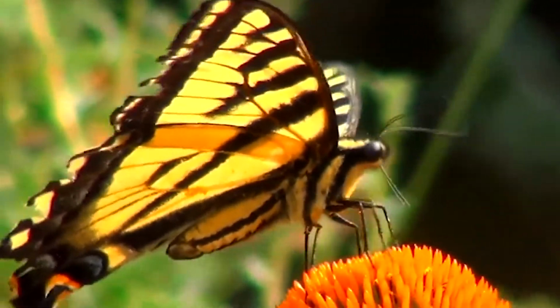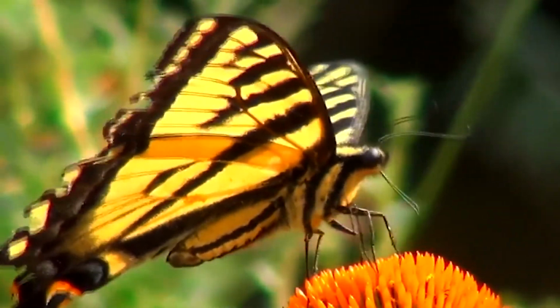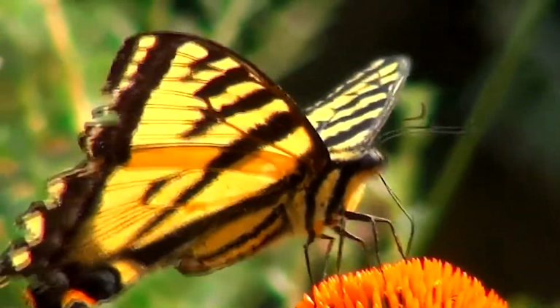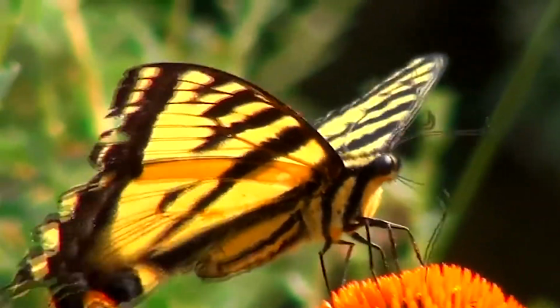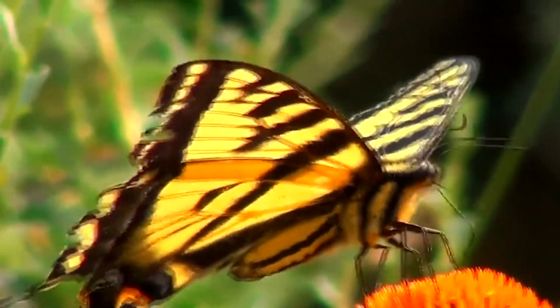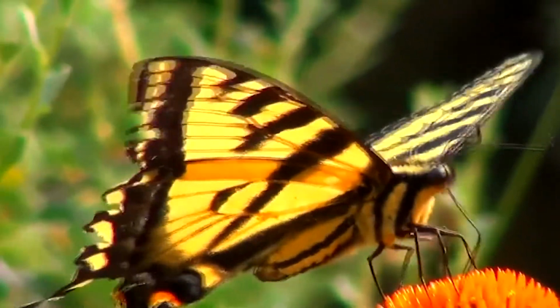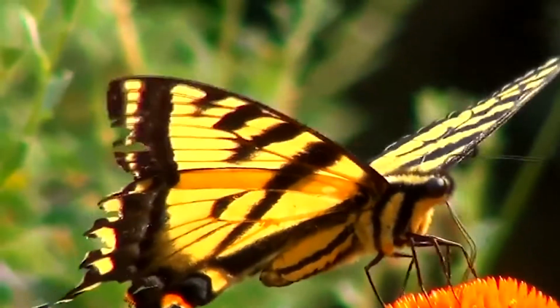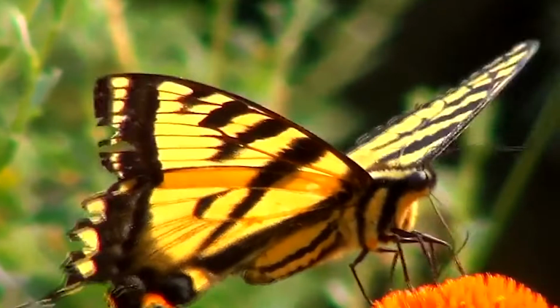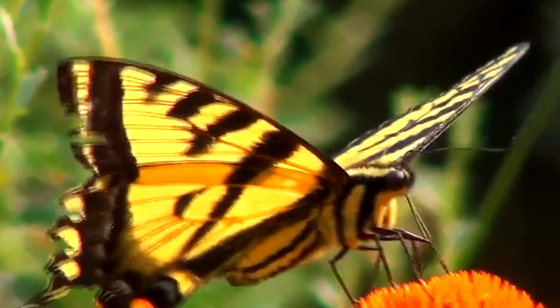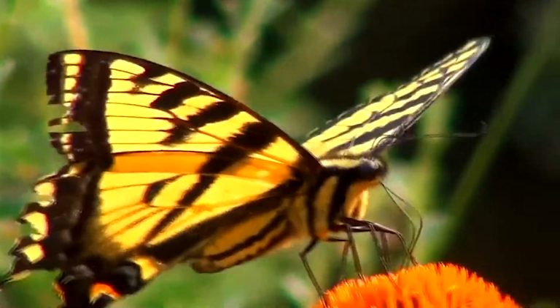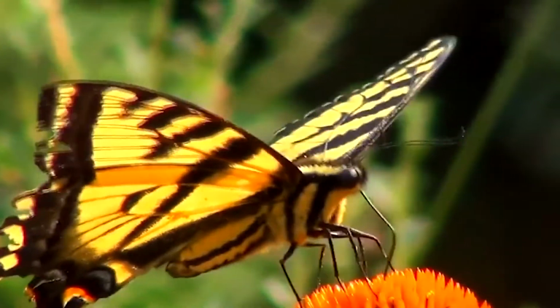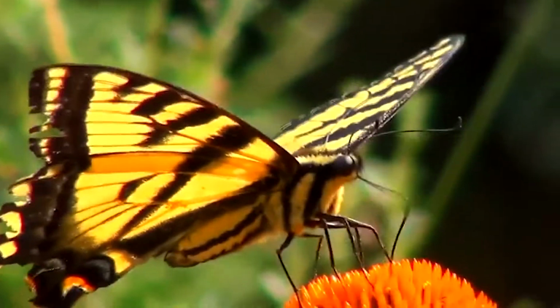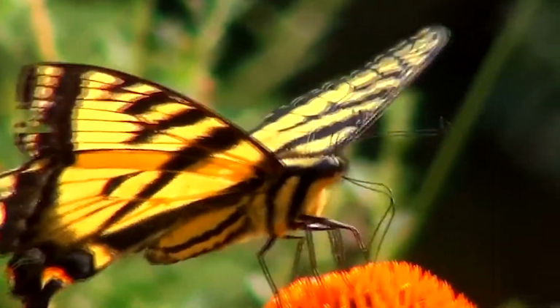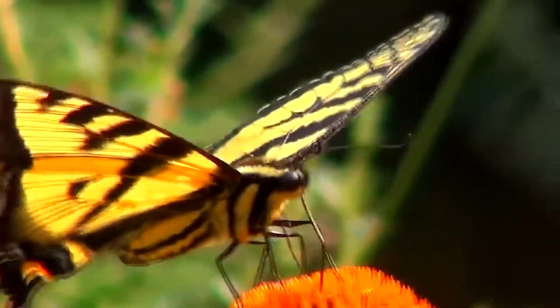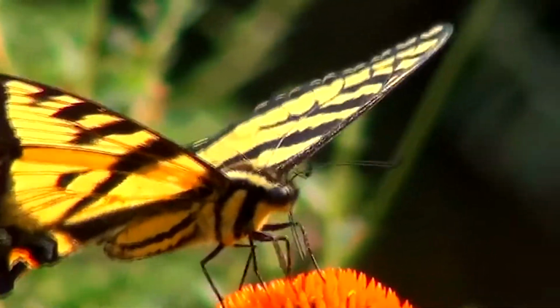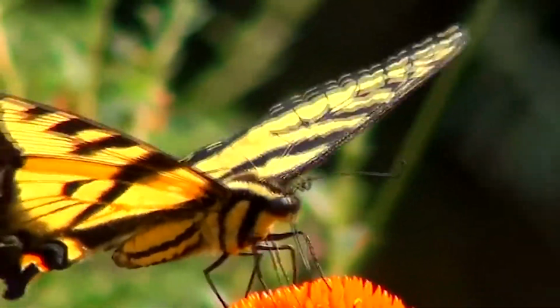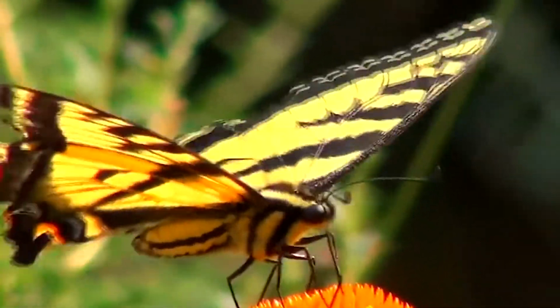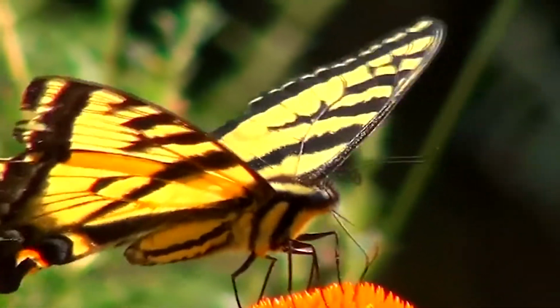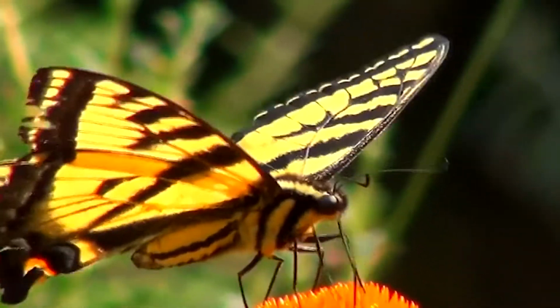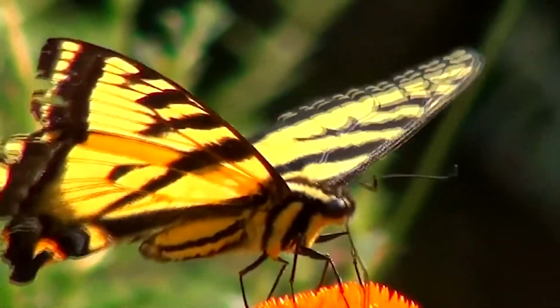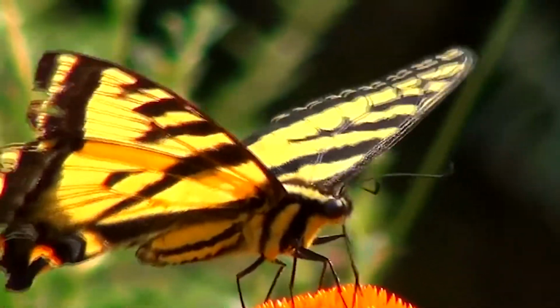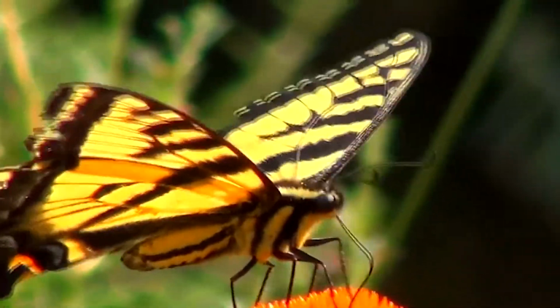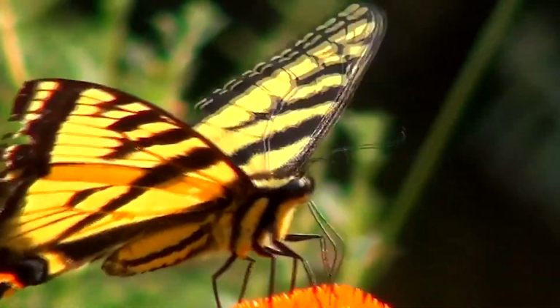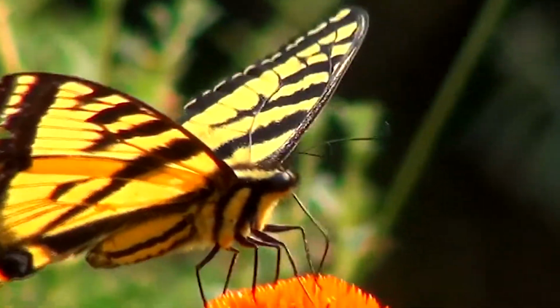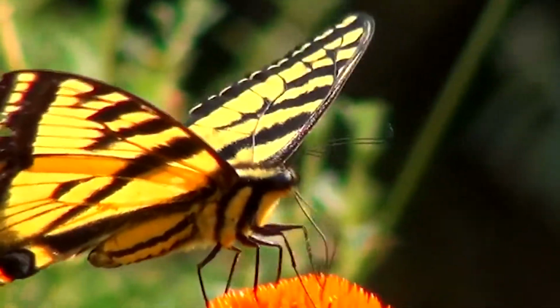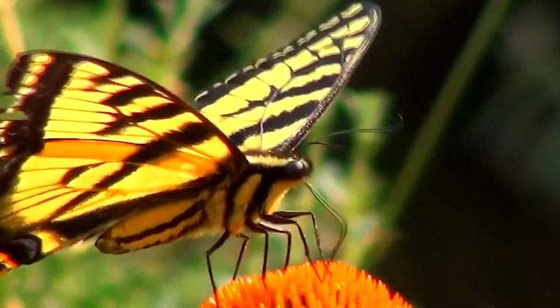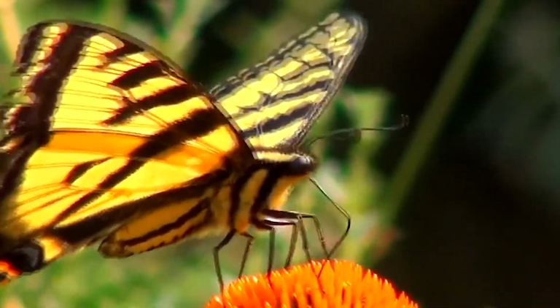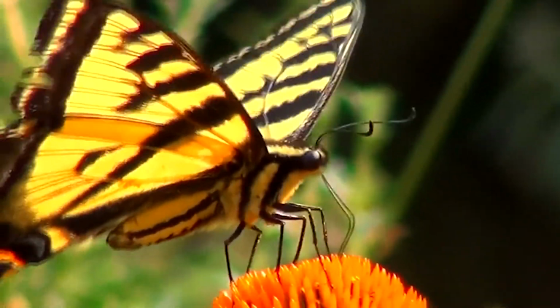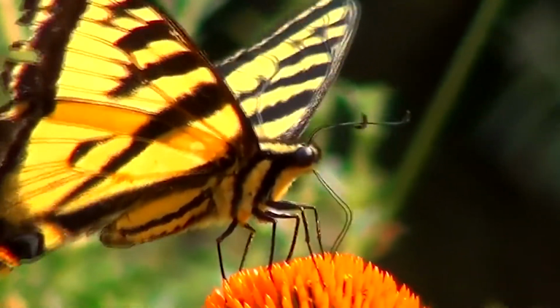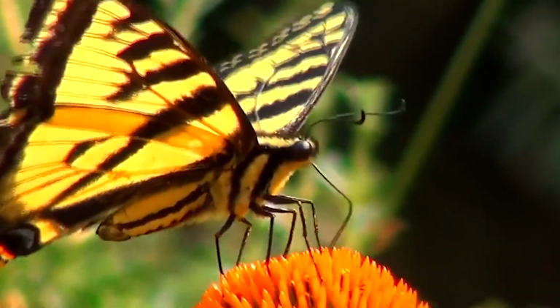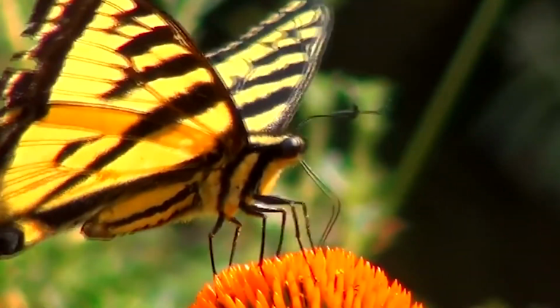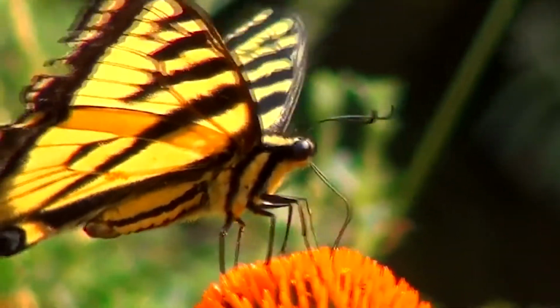They sip nectar by uncoiling and extending their long proboscis into a flower.